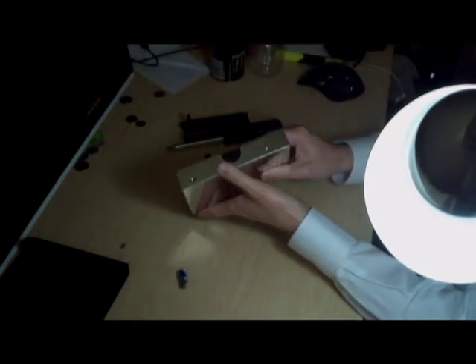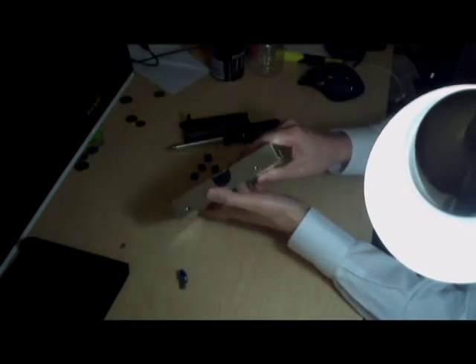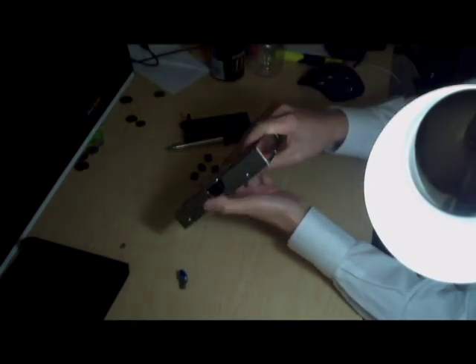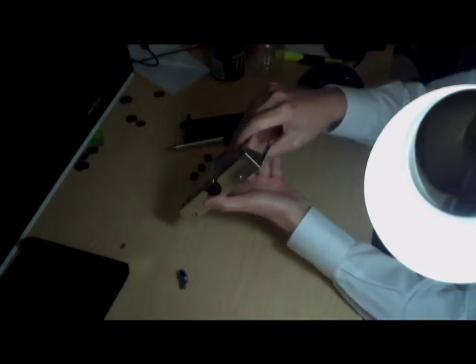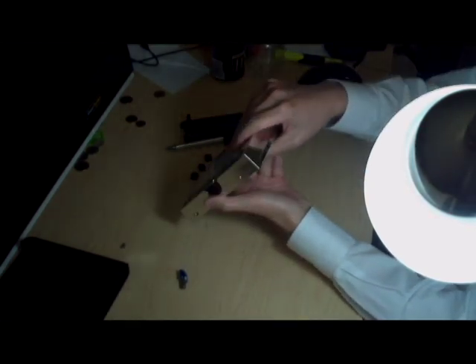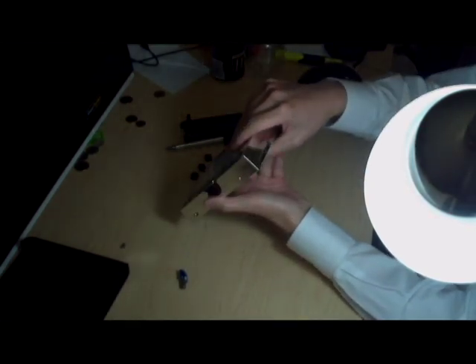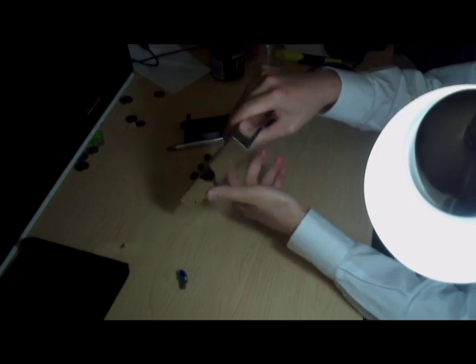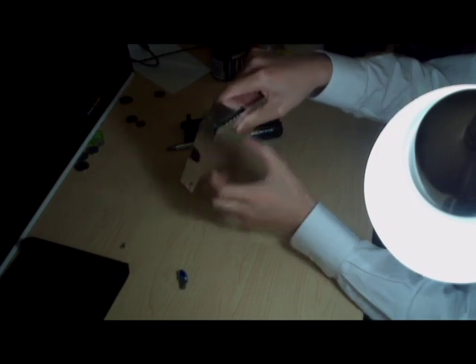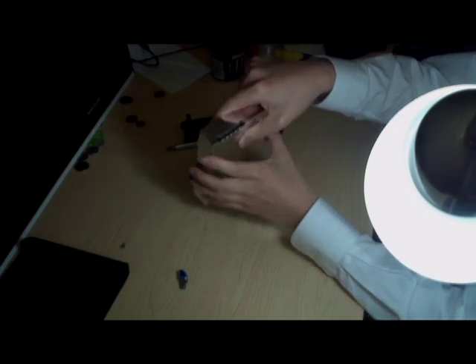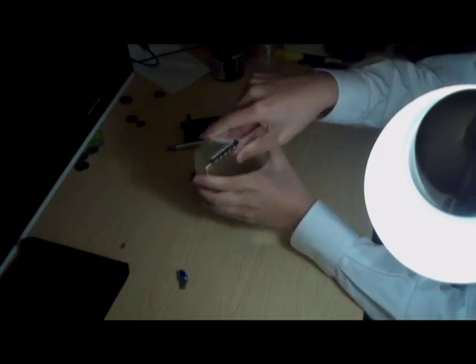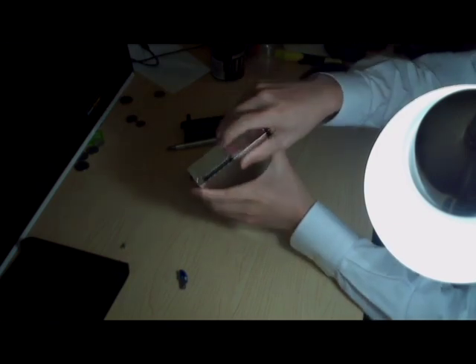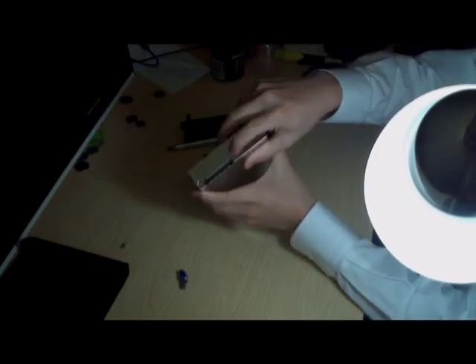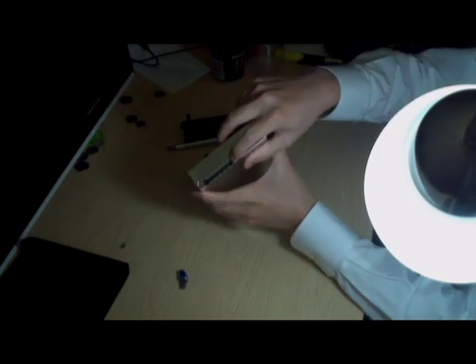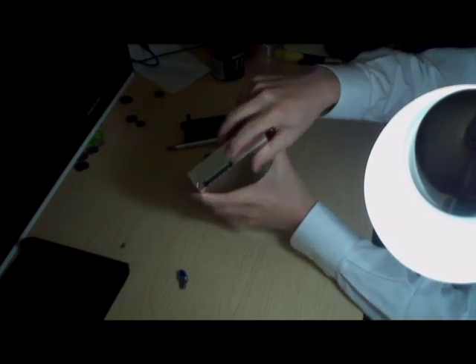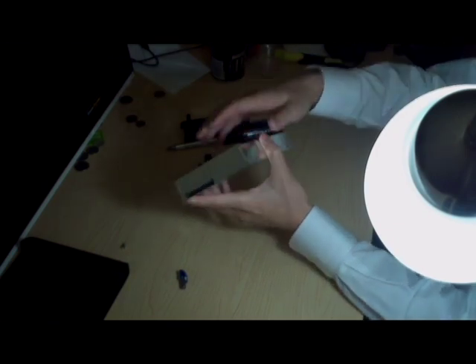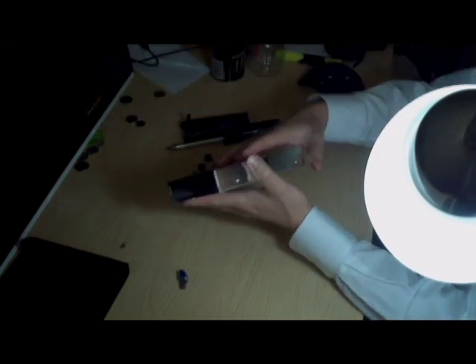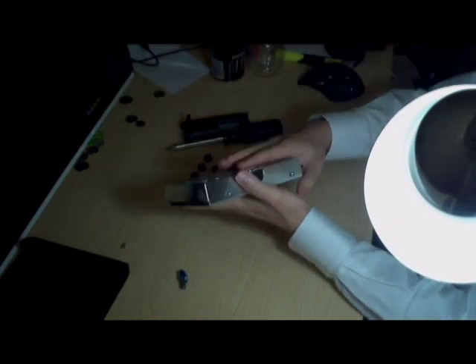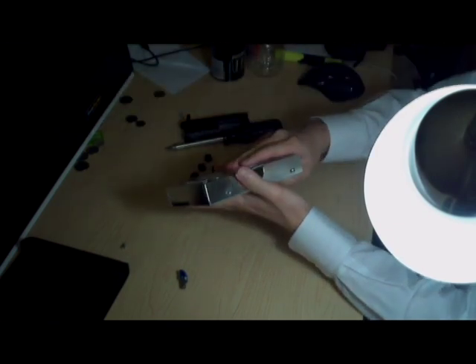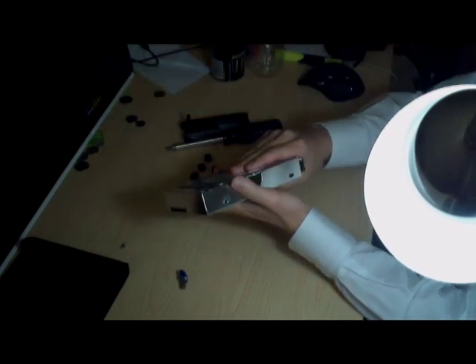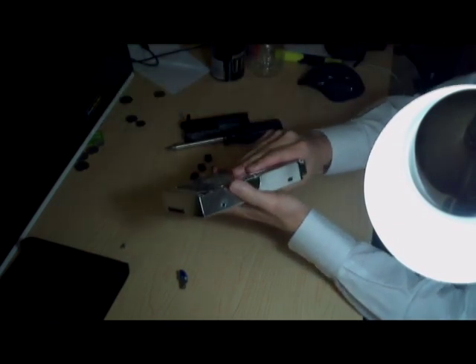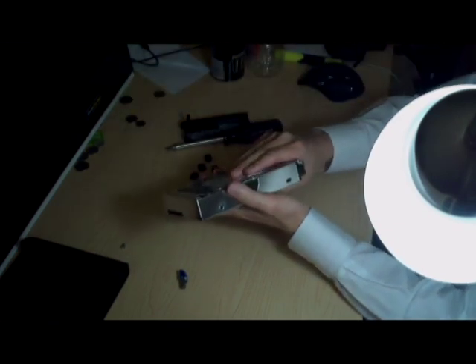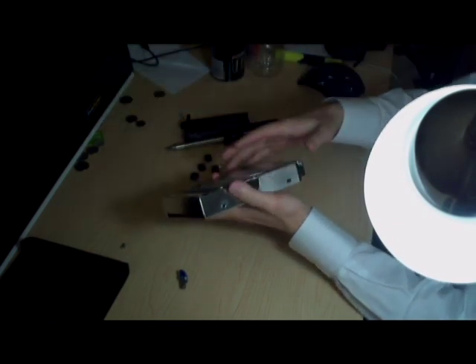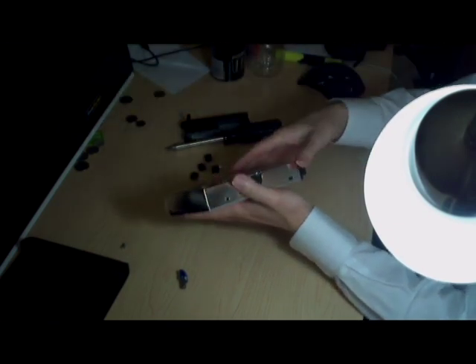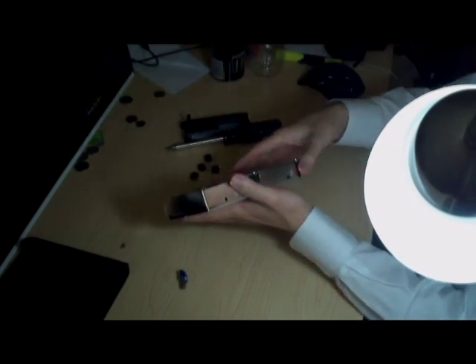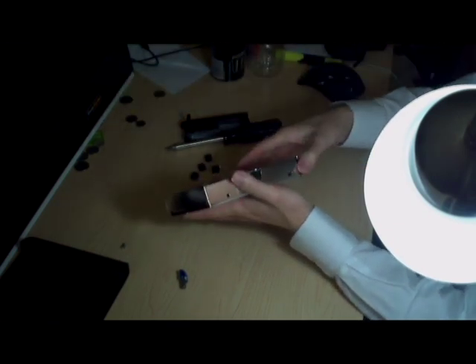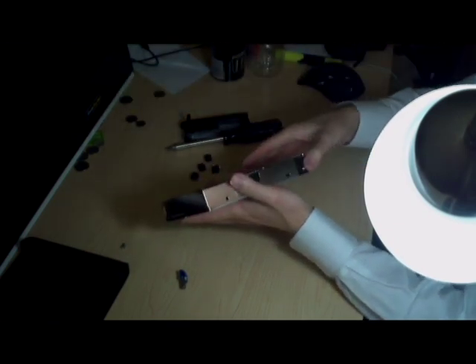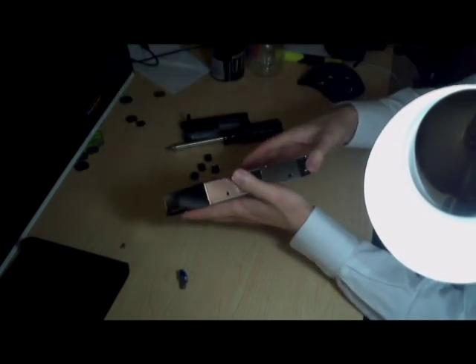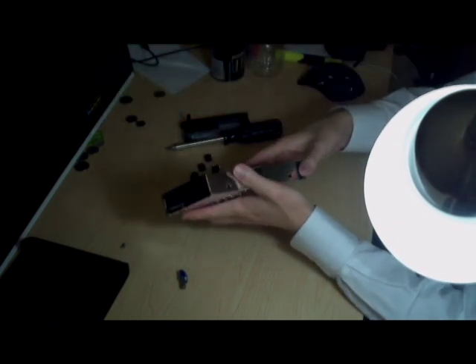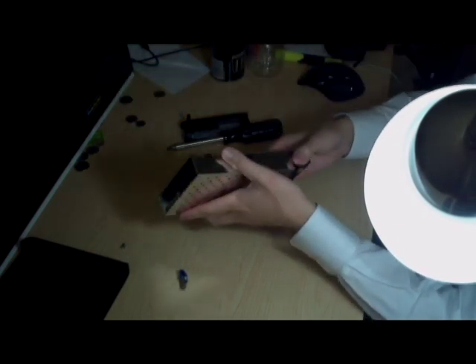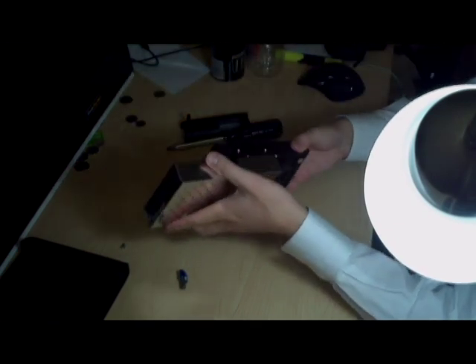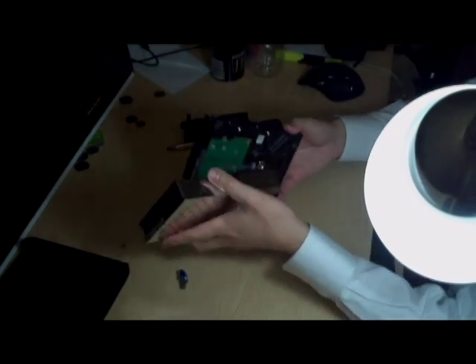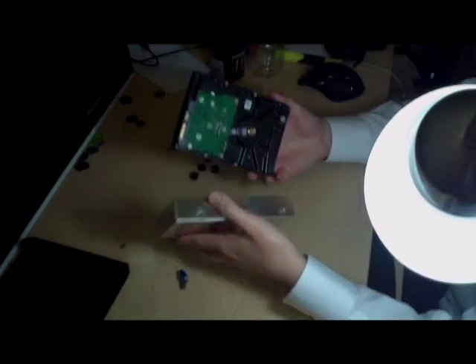And there you have it — that's all you have to do to take the Seagate drive out of the tray.